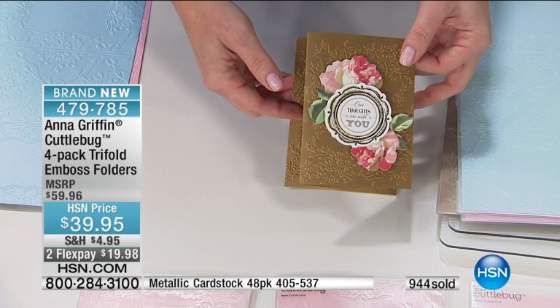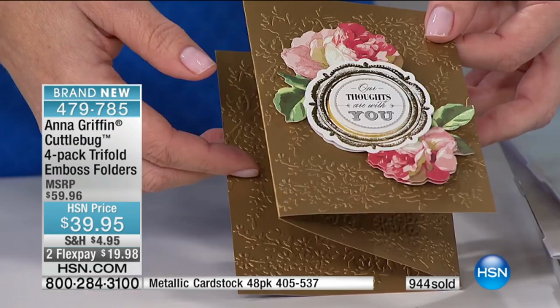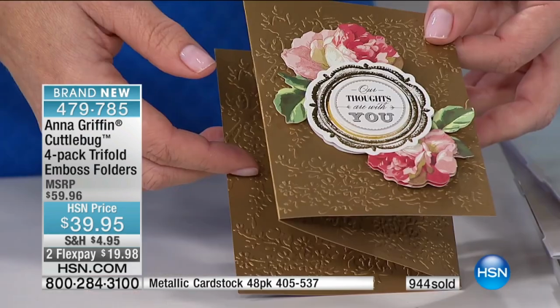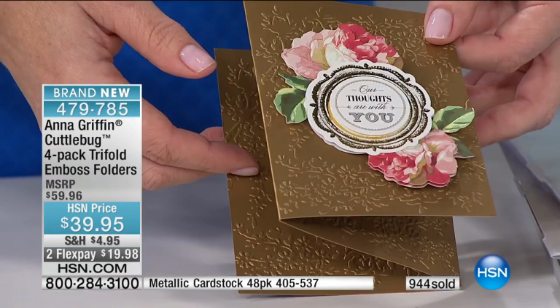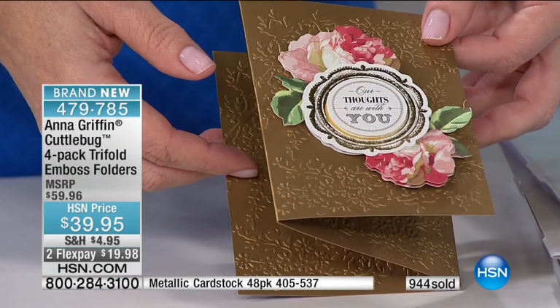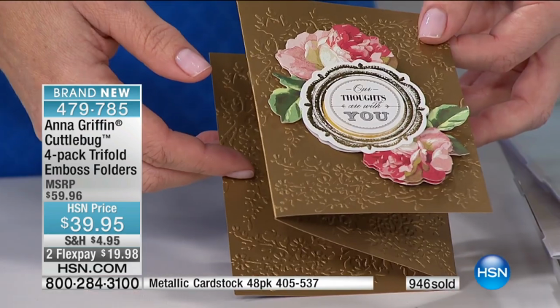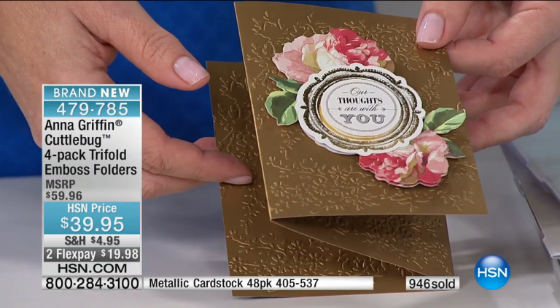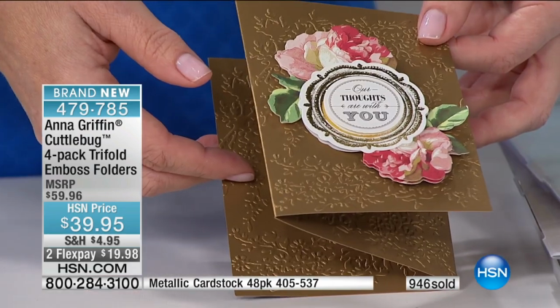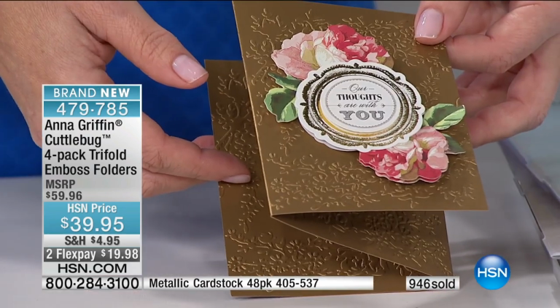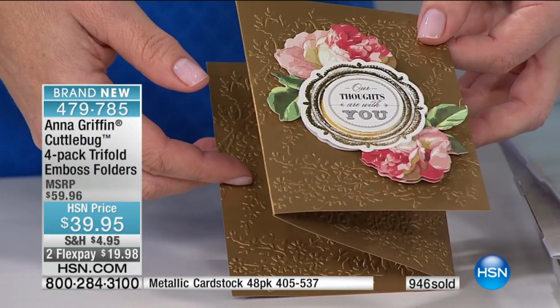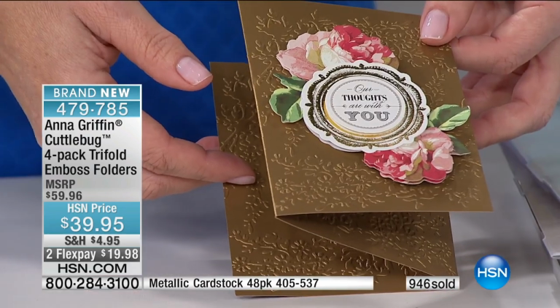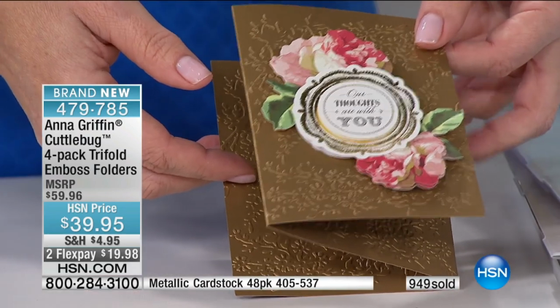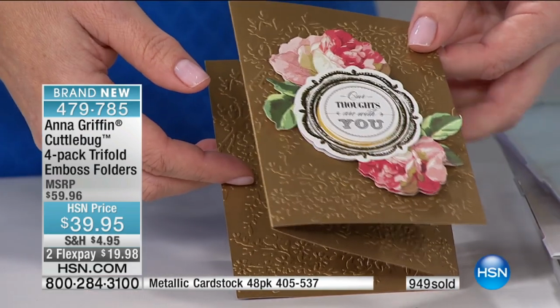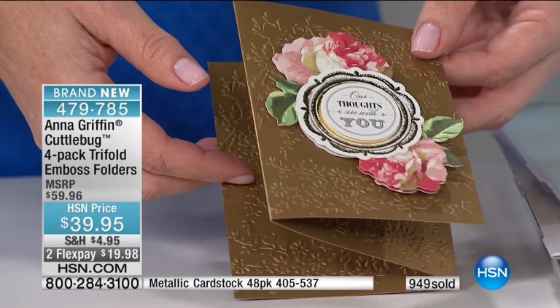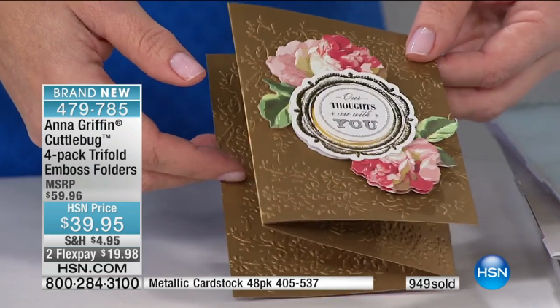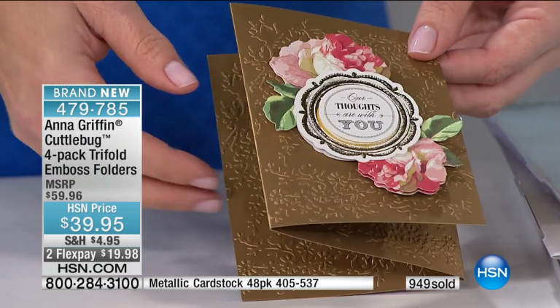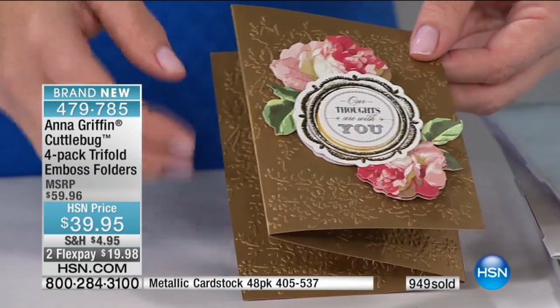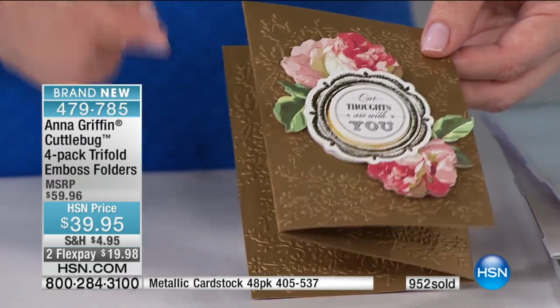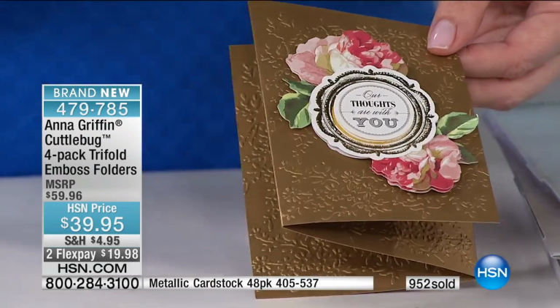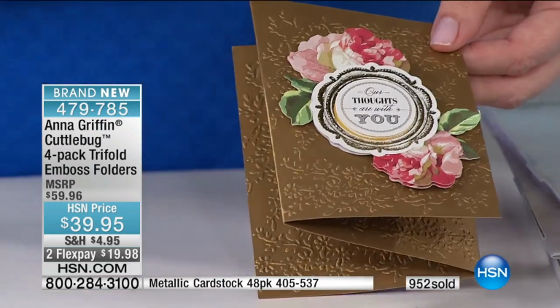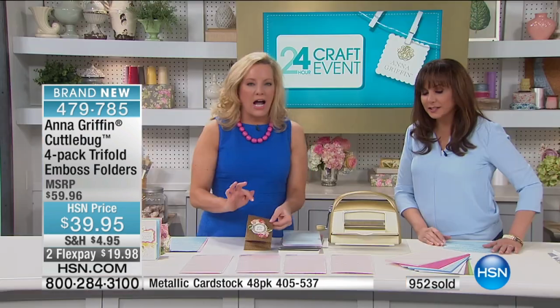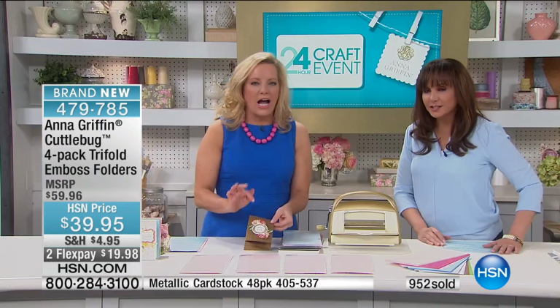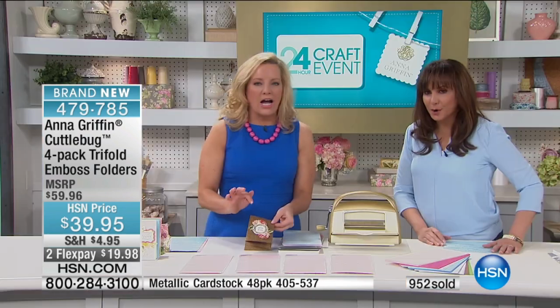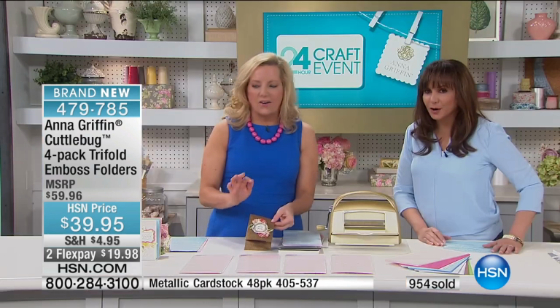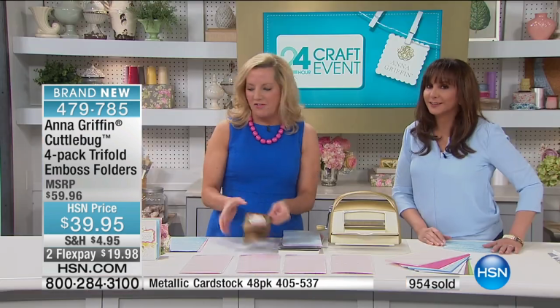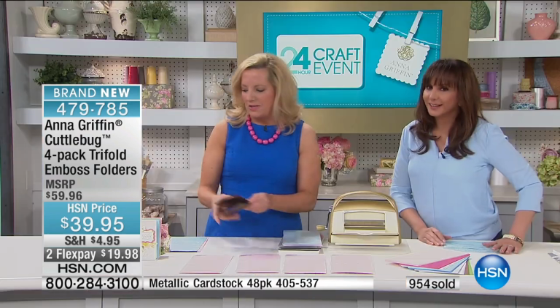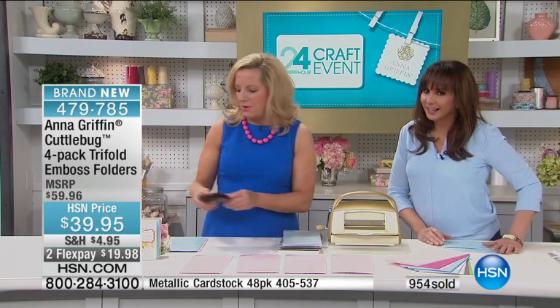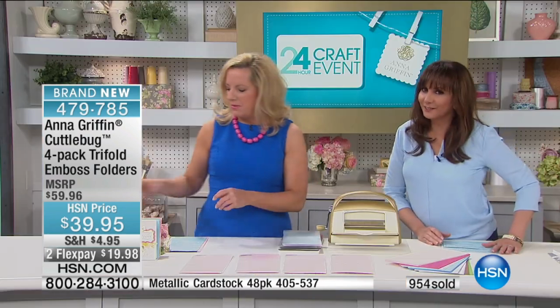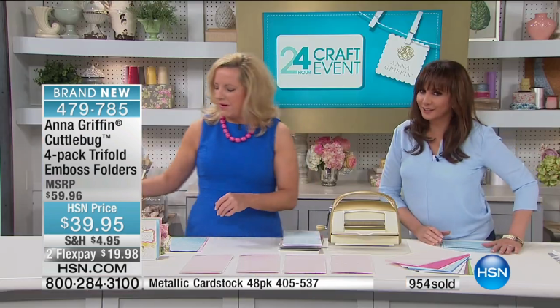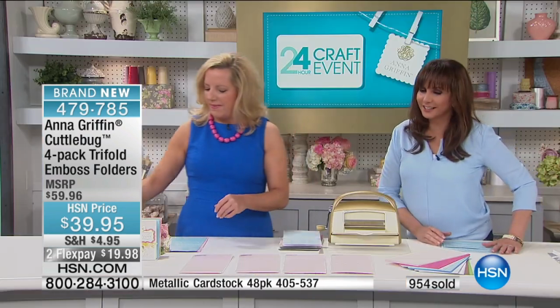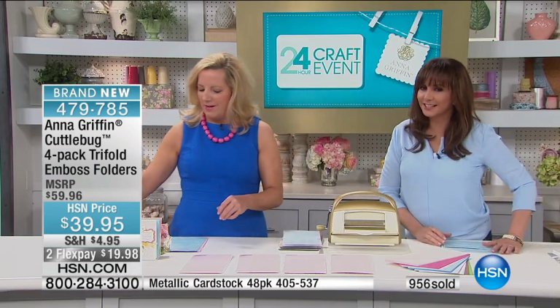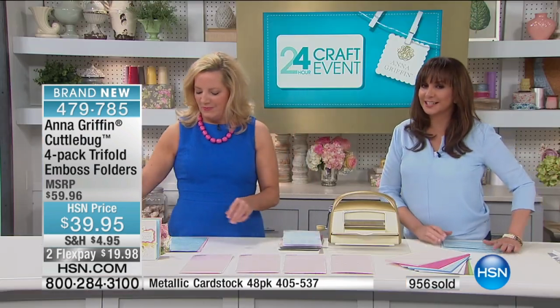That's incredible. It's really pretty and really smart. It's an aha crafting moment right there — it really is.